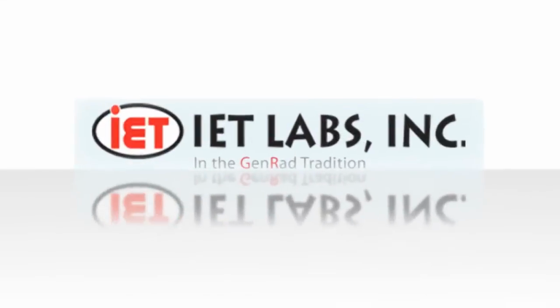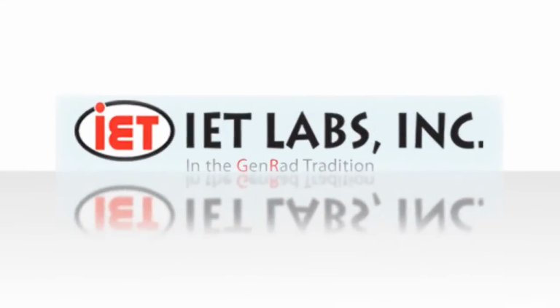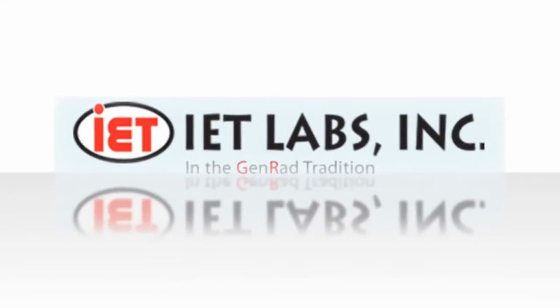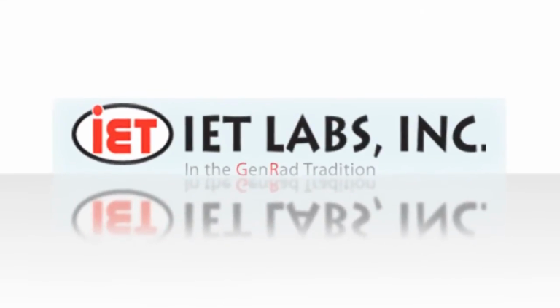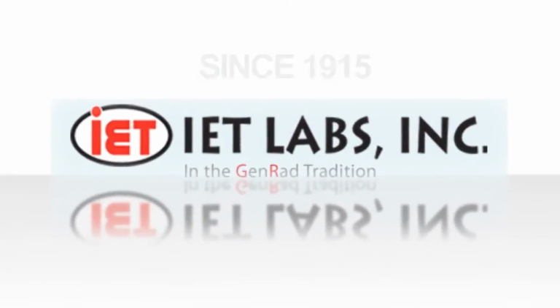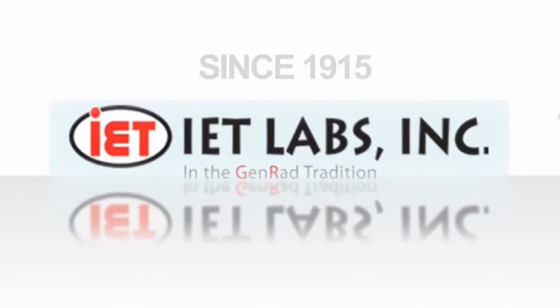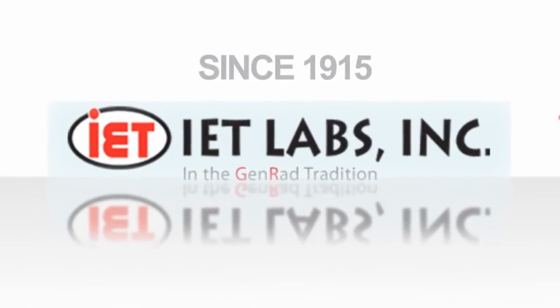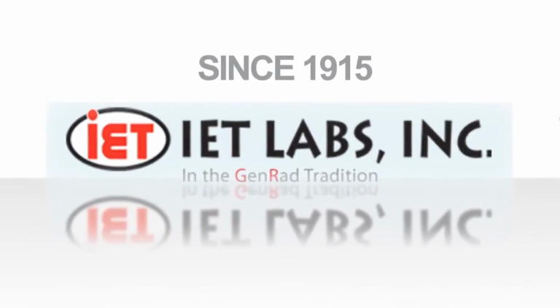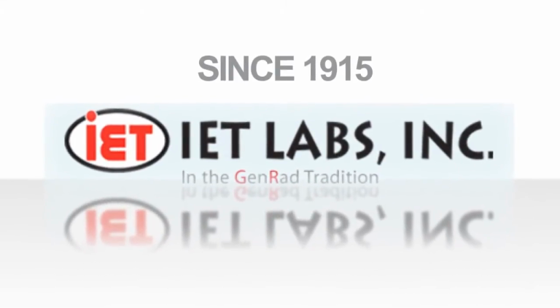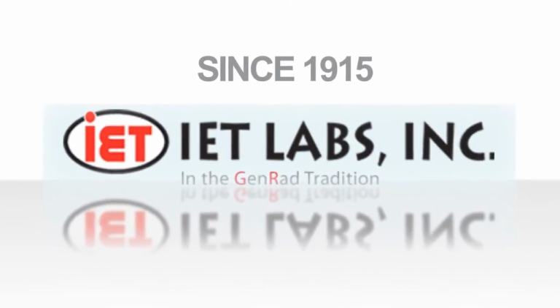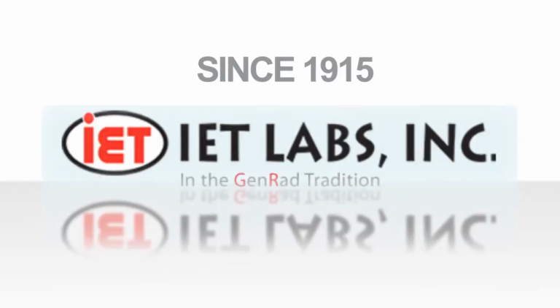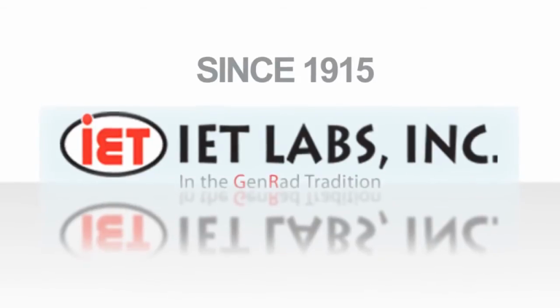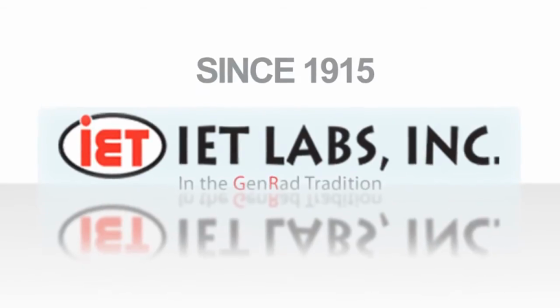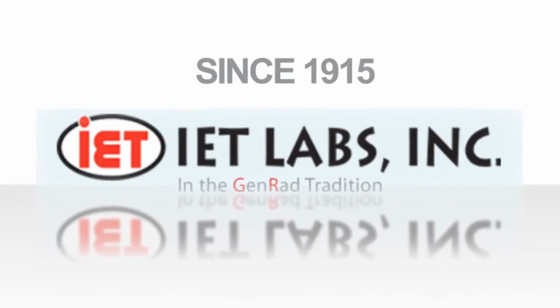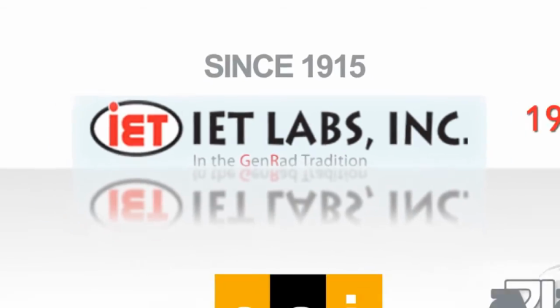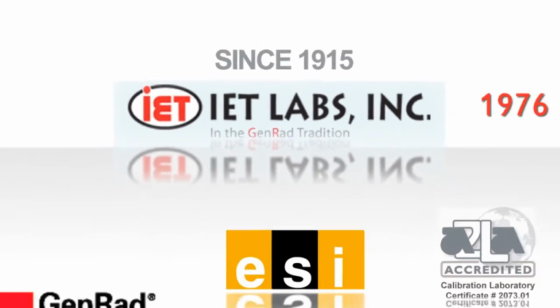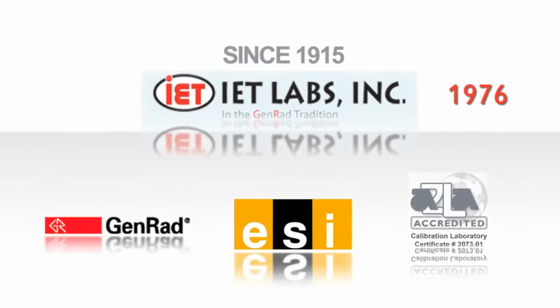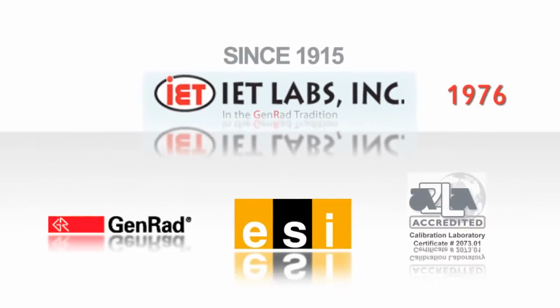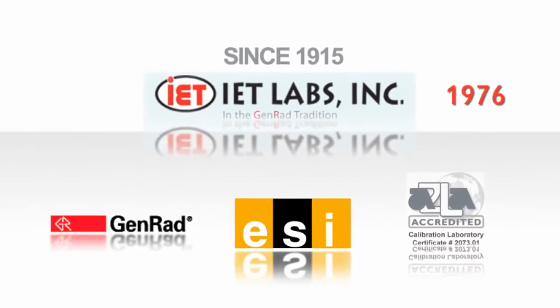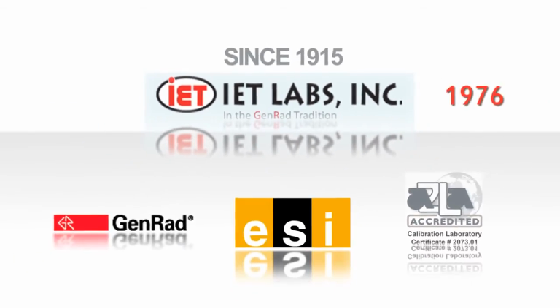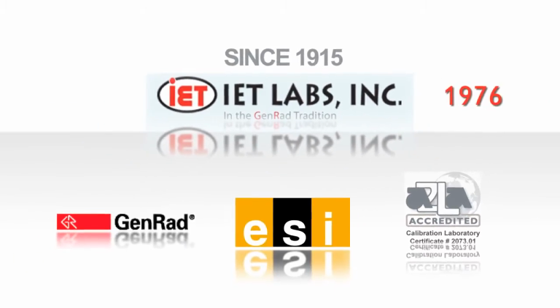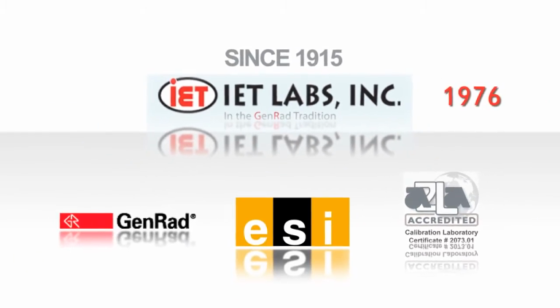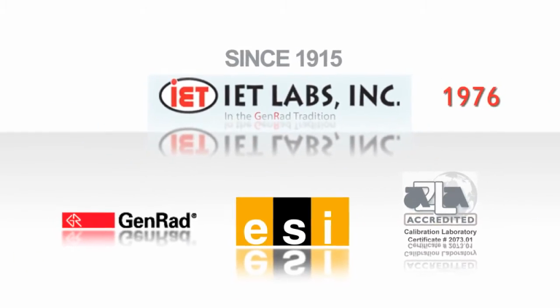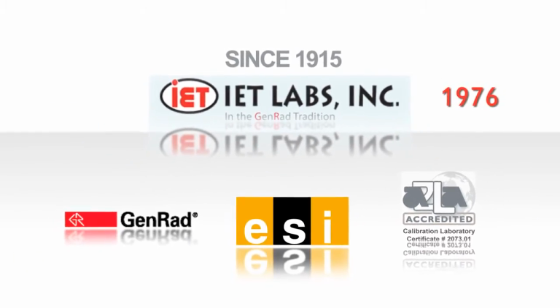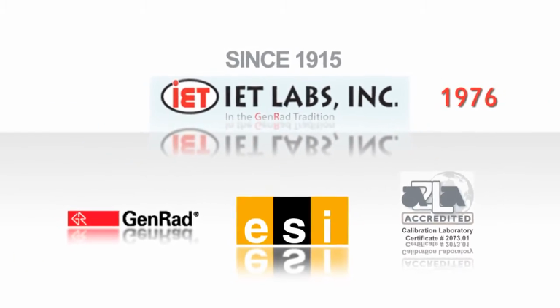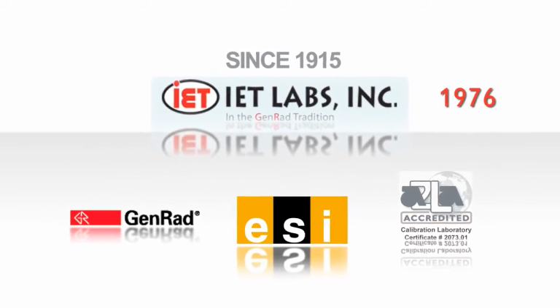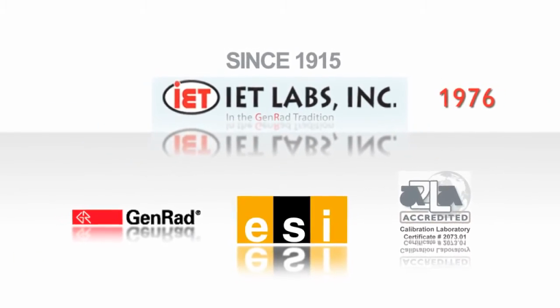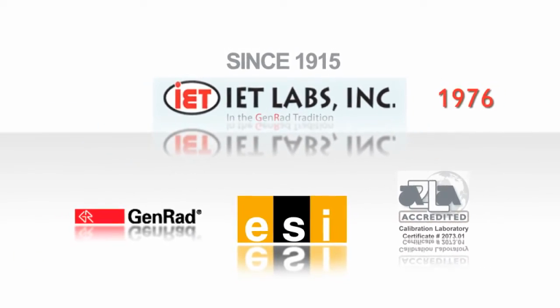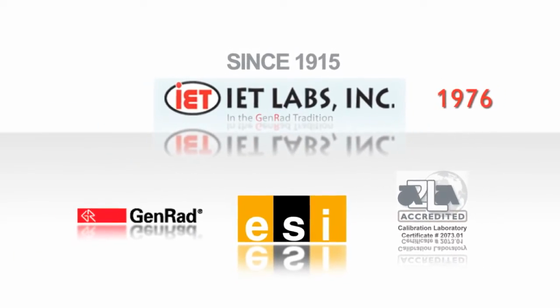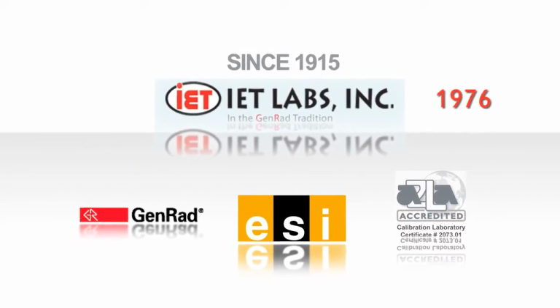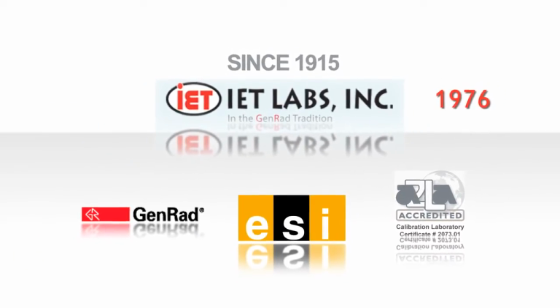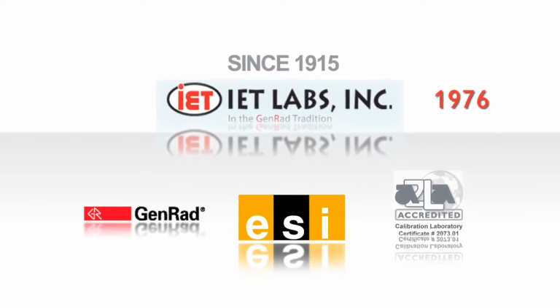IET Labs, continuing the tradition of world standards in metrology.